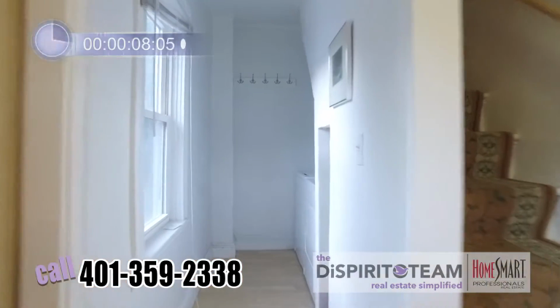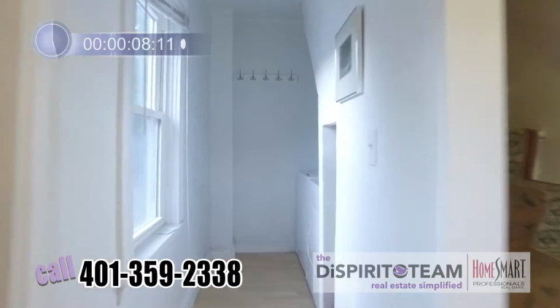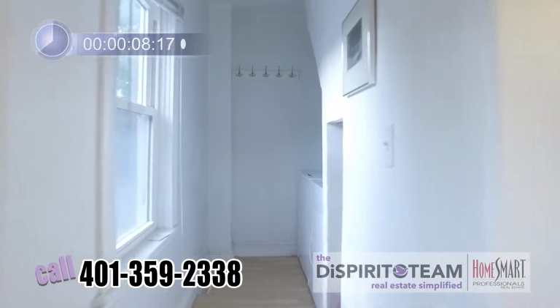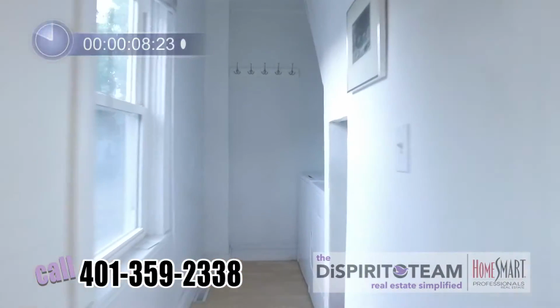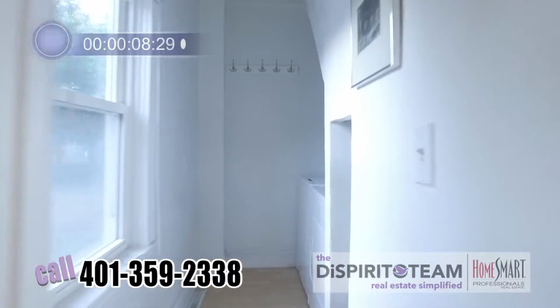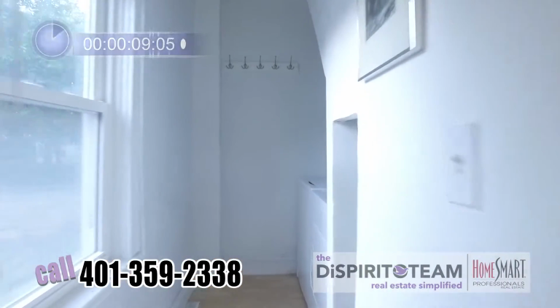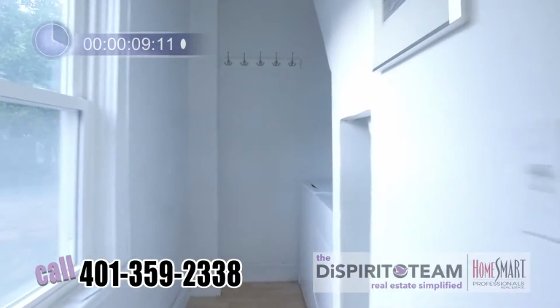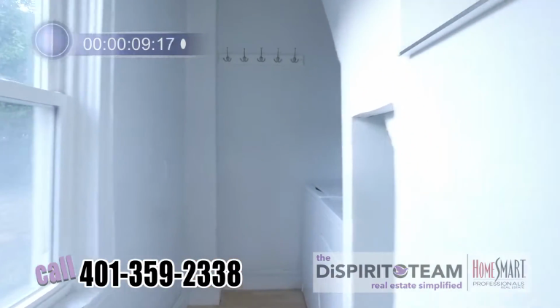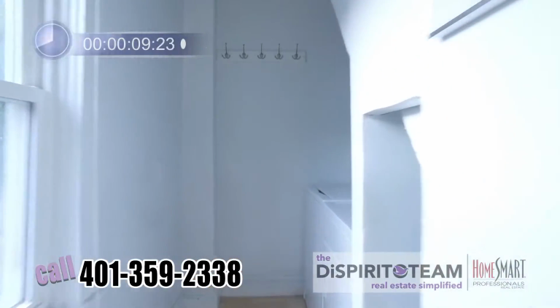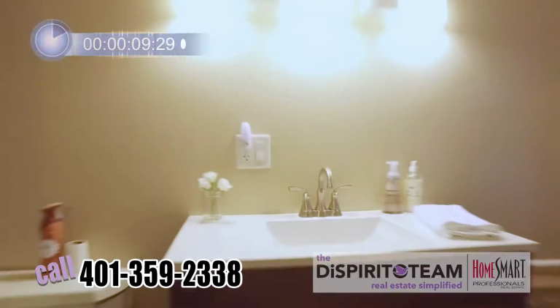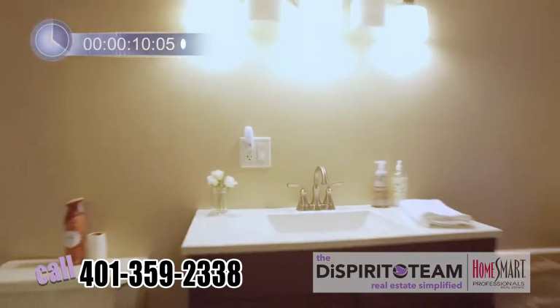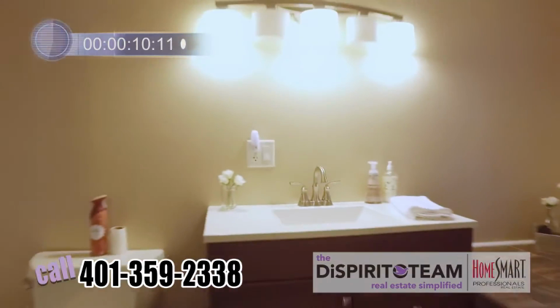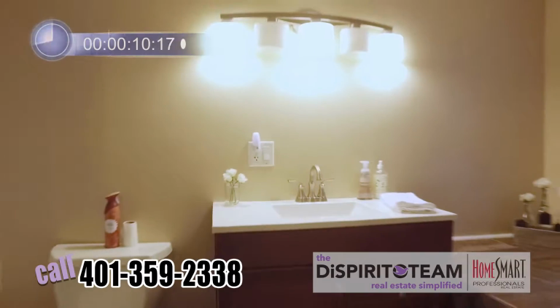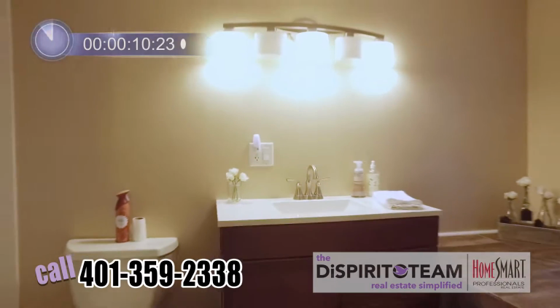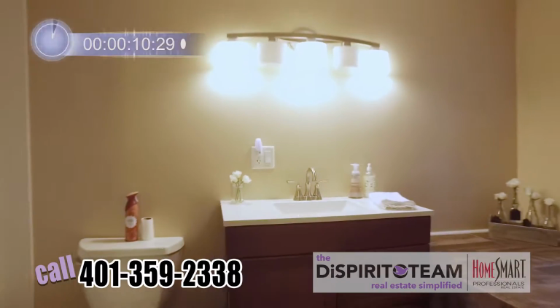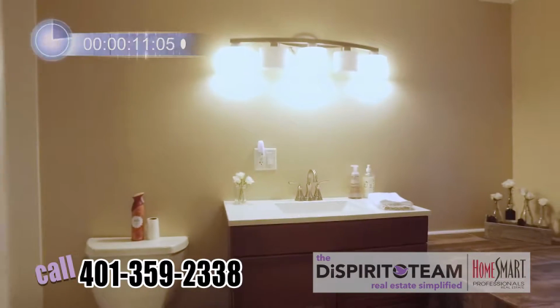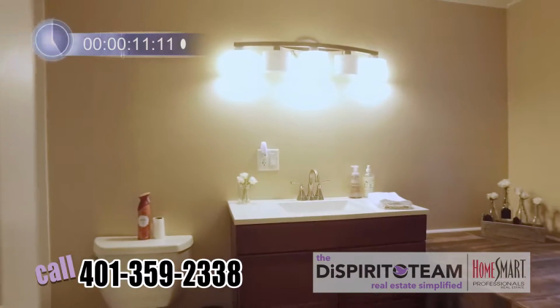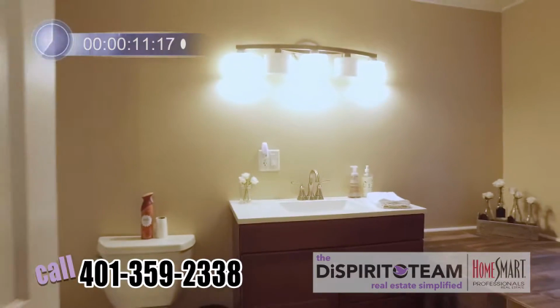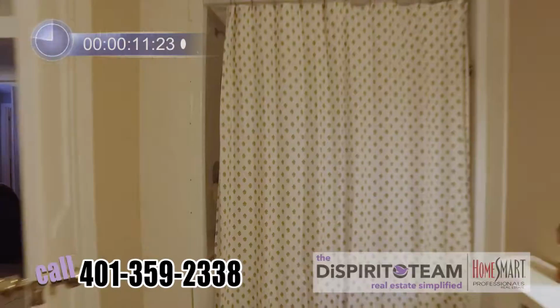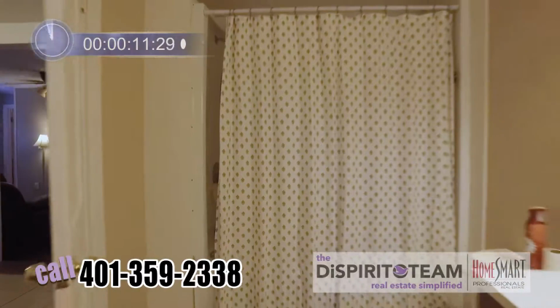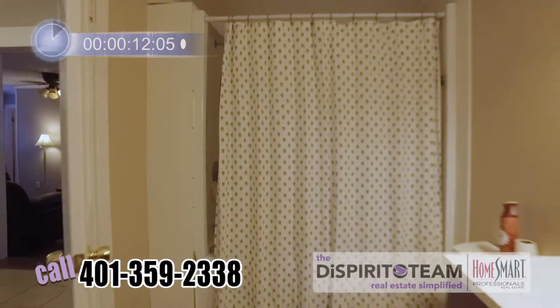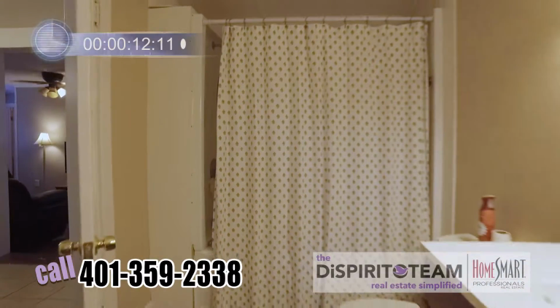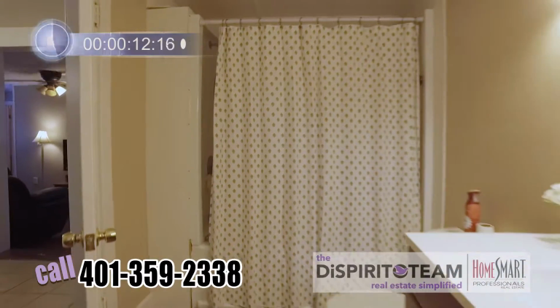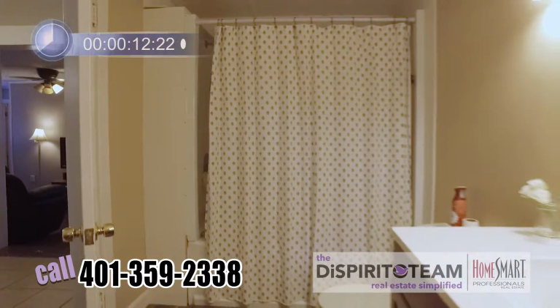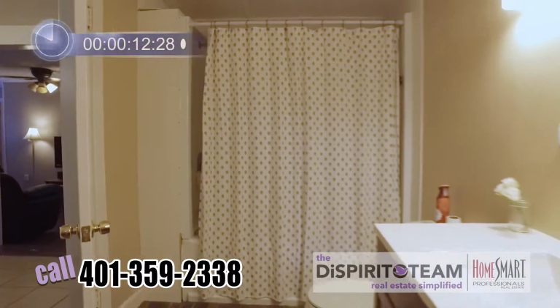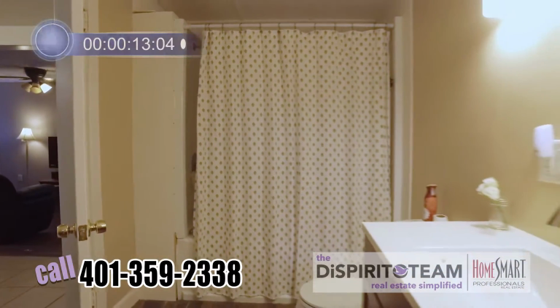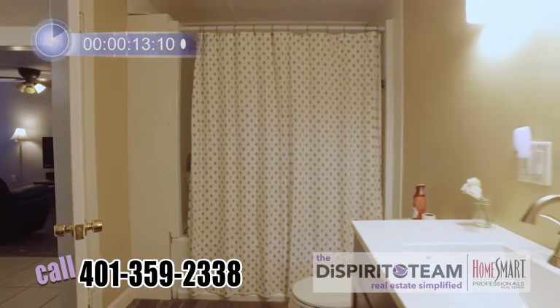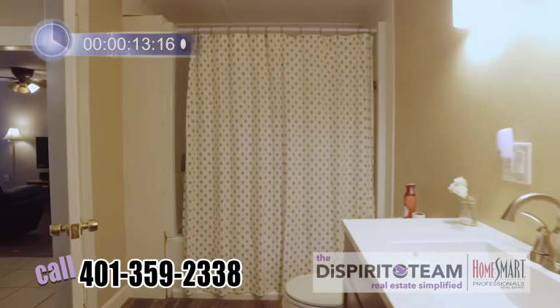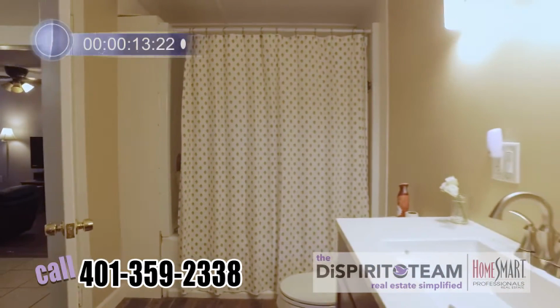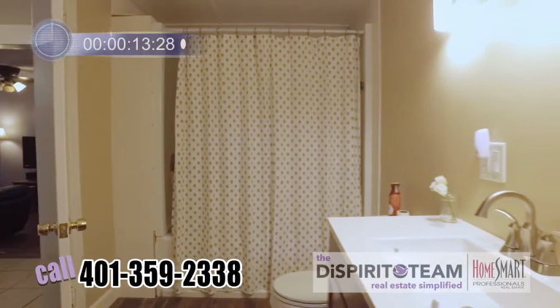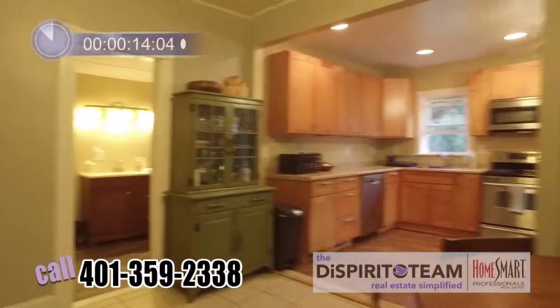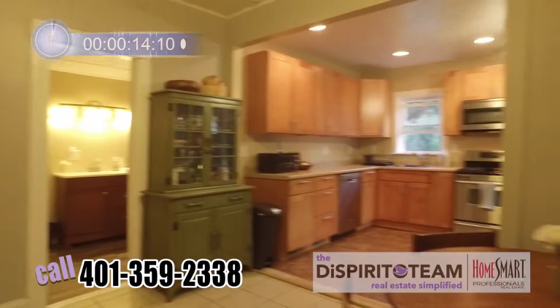Right off the kitchen we have first floor laundry. Here we are in the full bathroom with a ceramic floor, brand new vanity, completely remodeled.